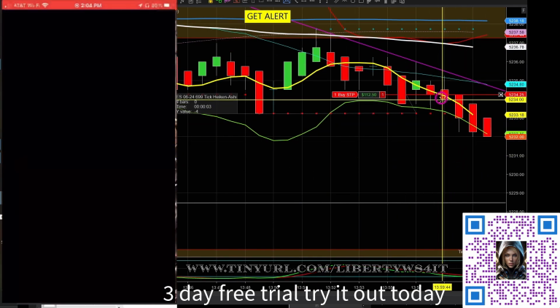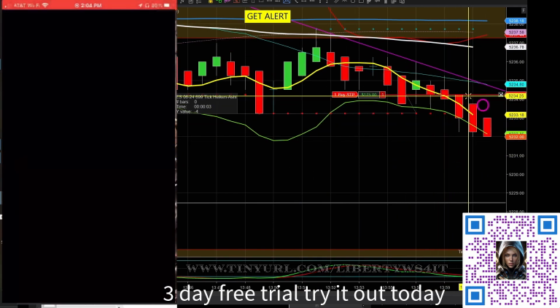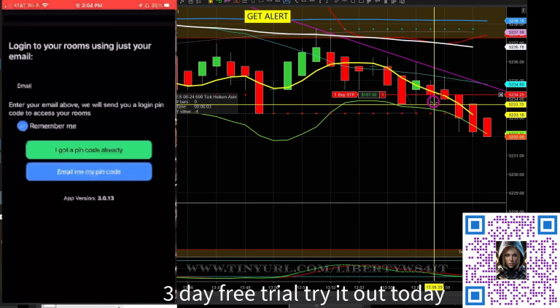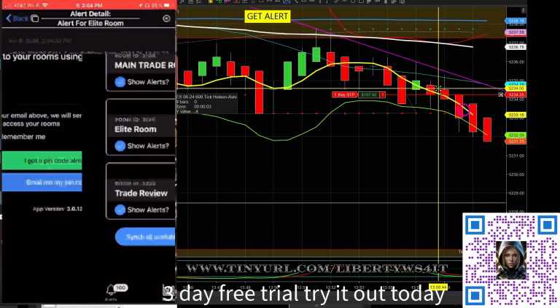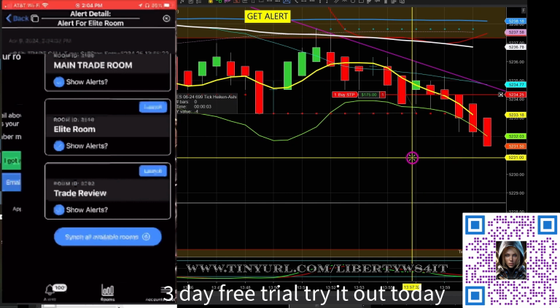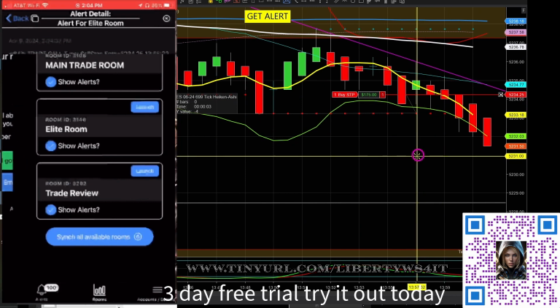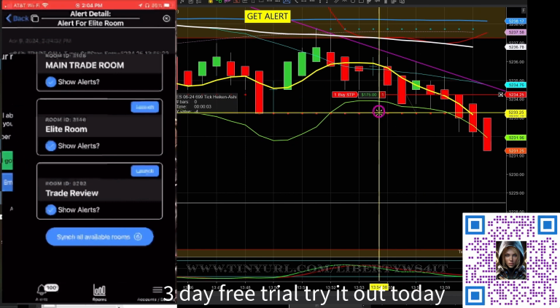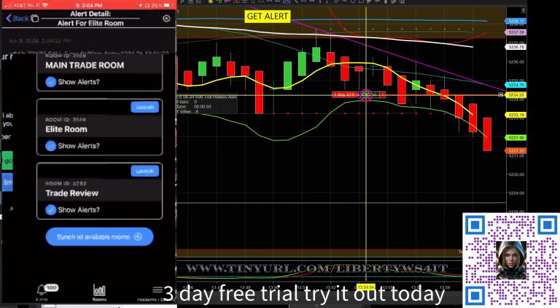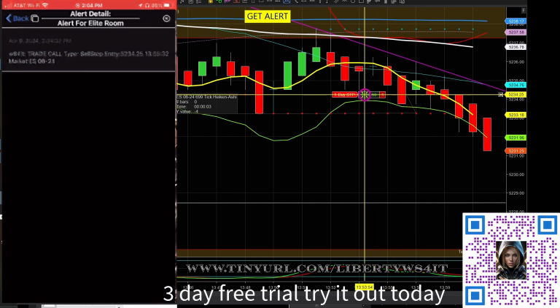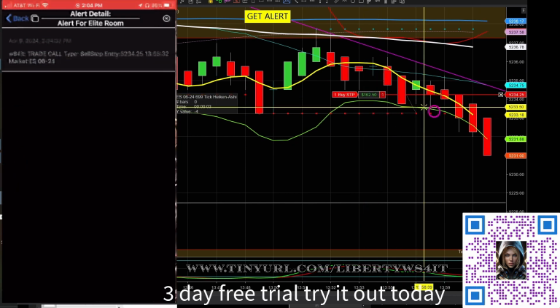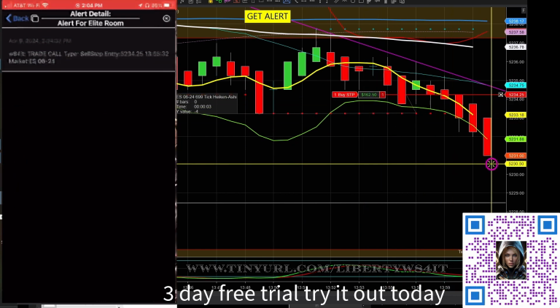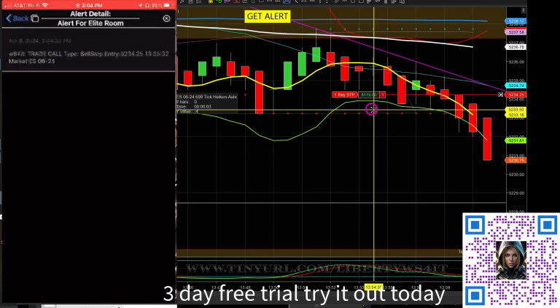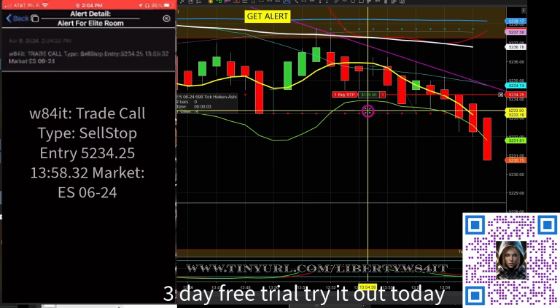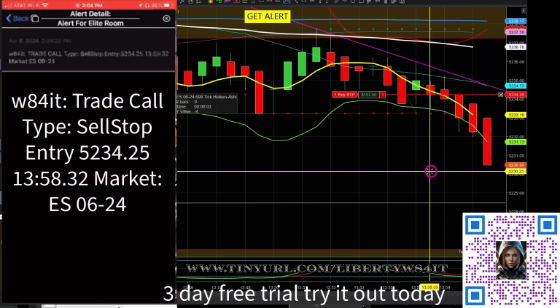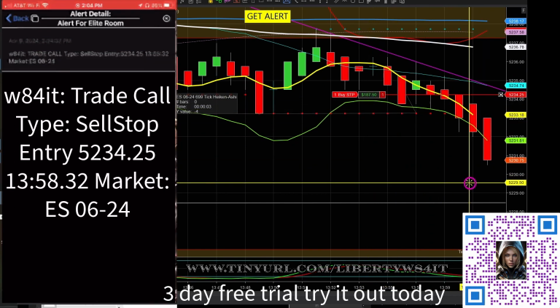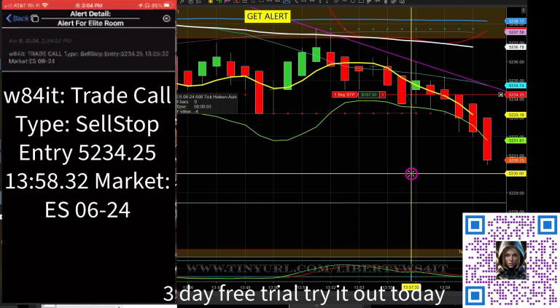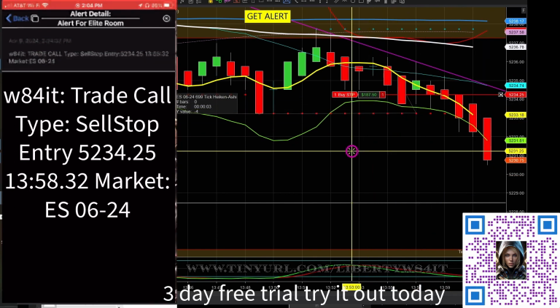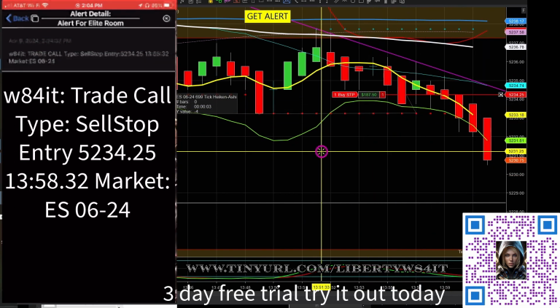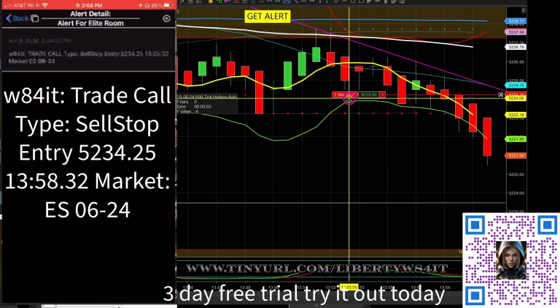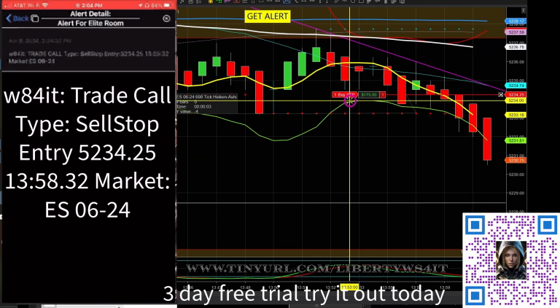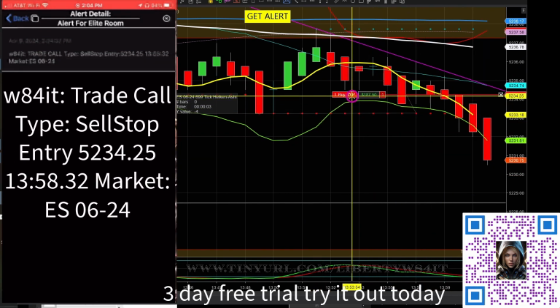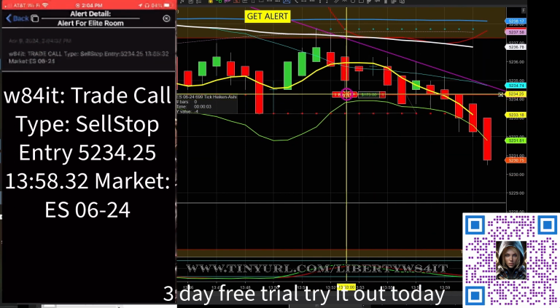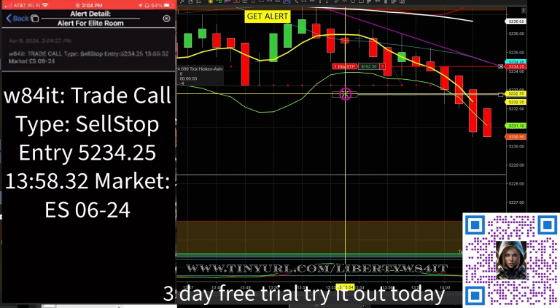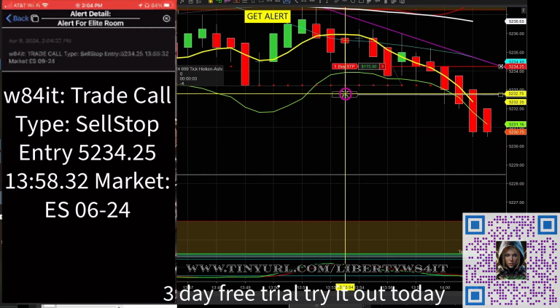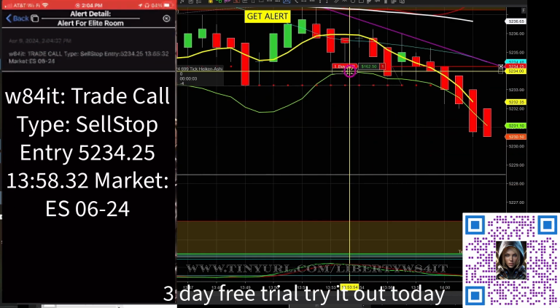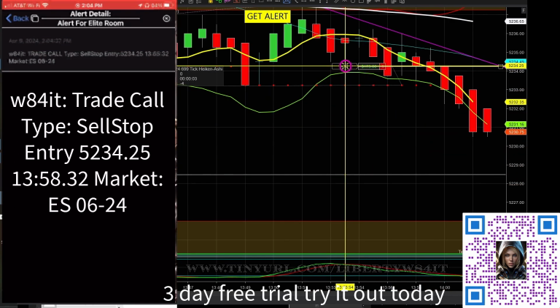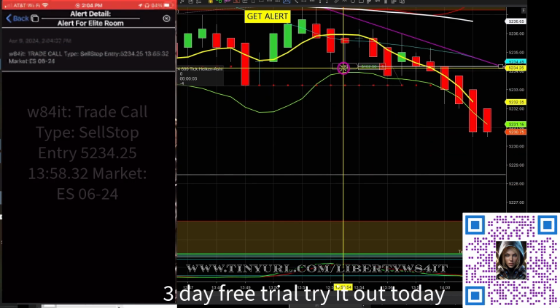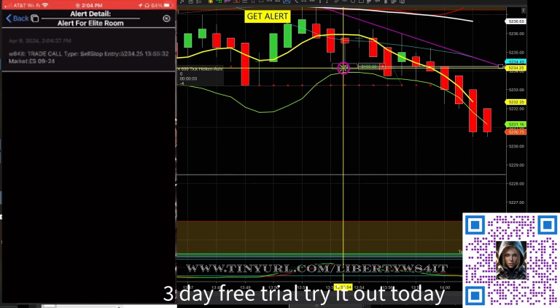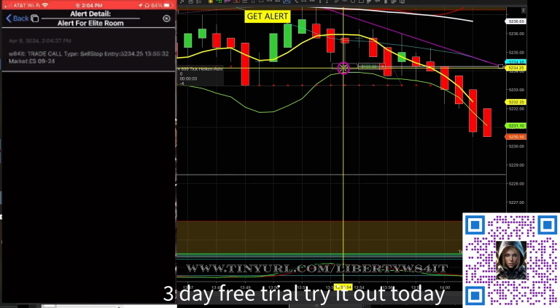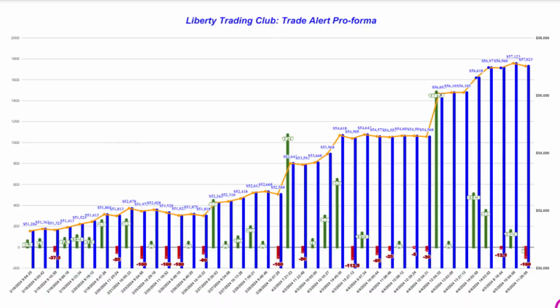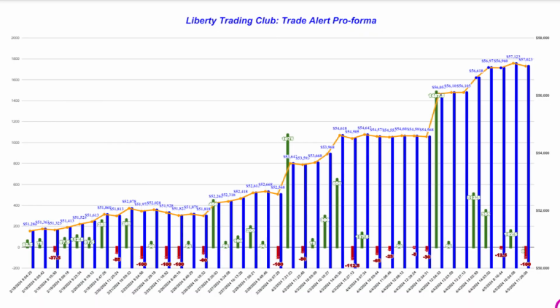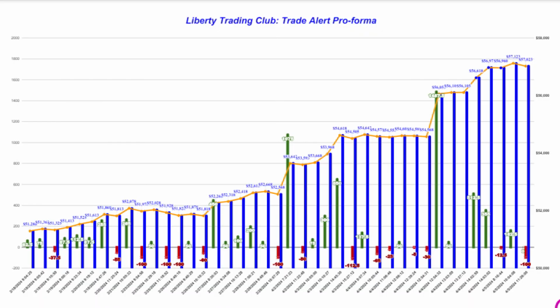It should be pretty bullish here, so it should just keep going down. And each time it drops down, we'll just move it a little bit tighter, so that we can cap our profits. We already did get first targets off, so if we normally run through...